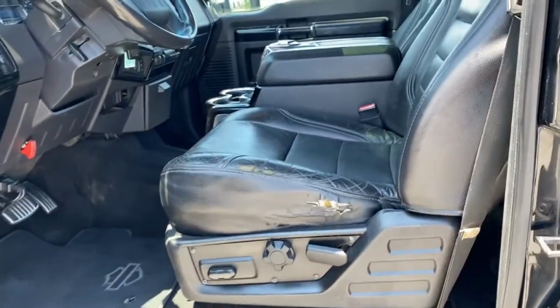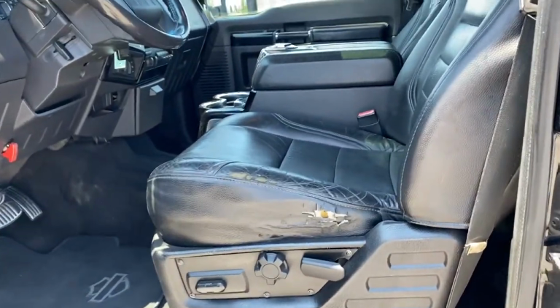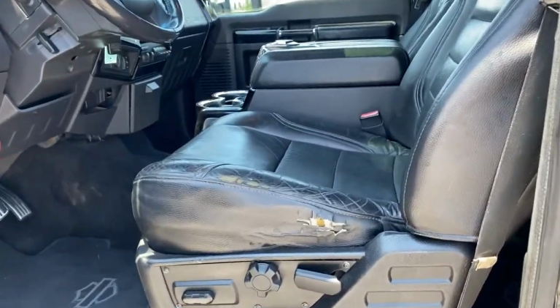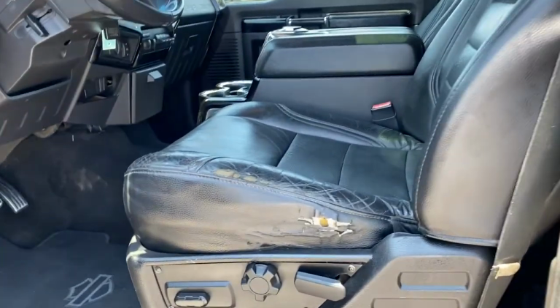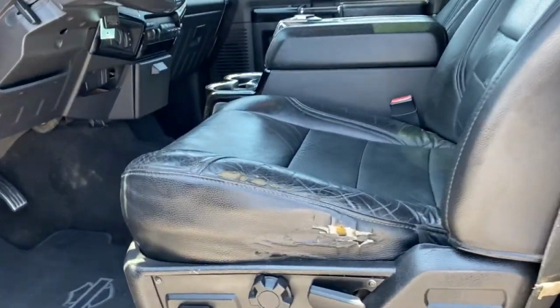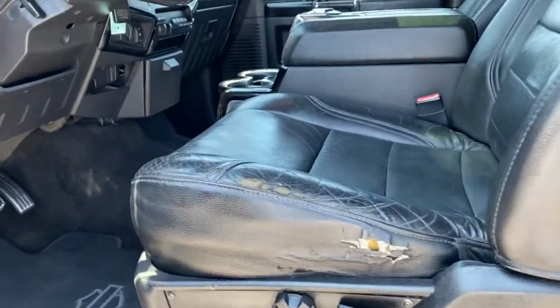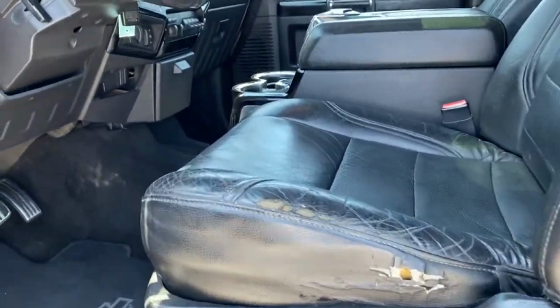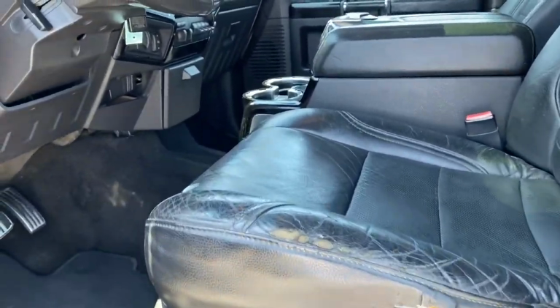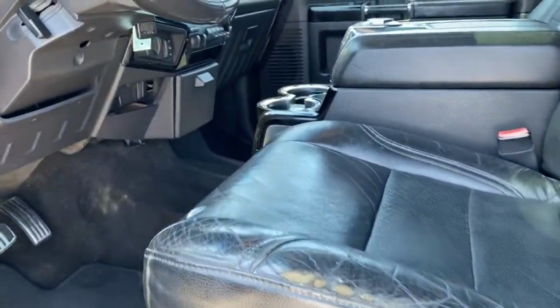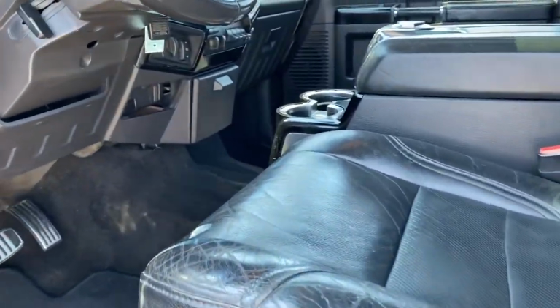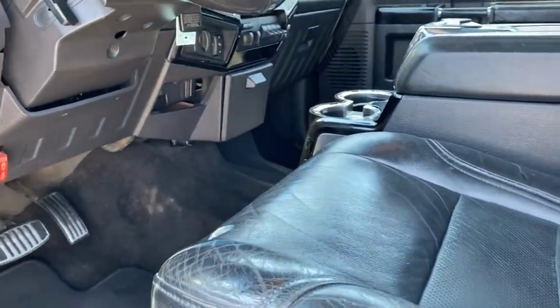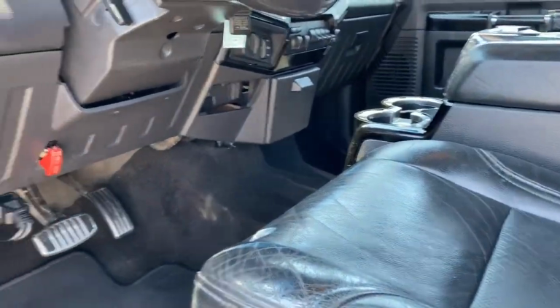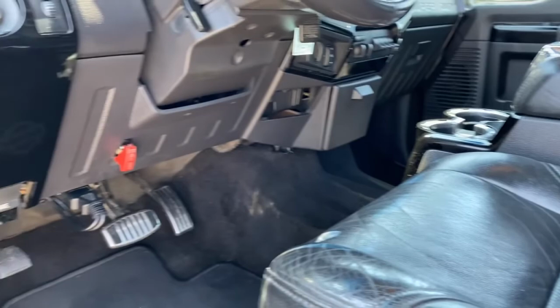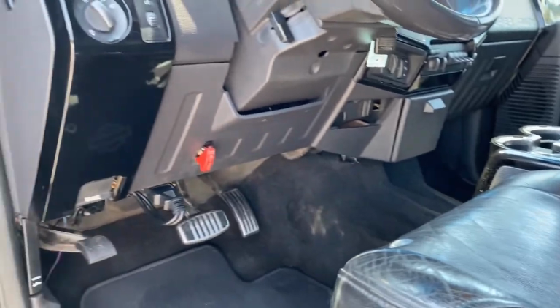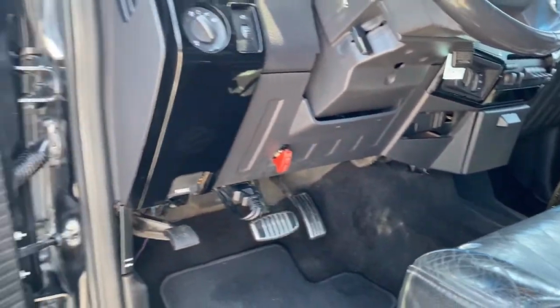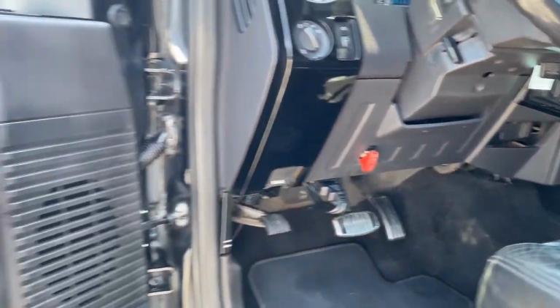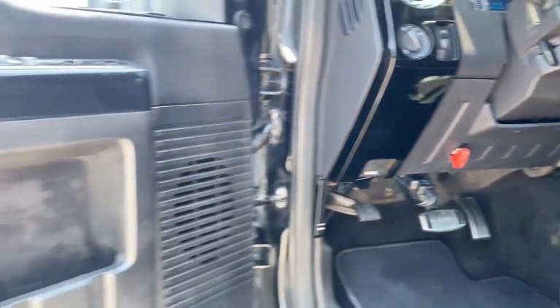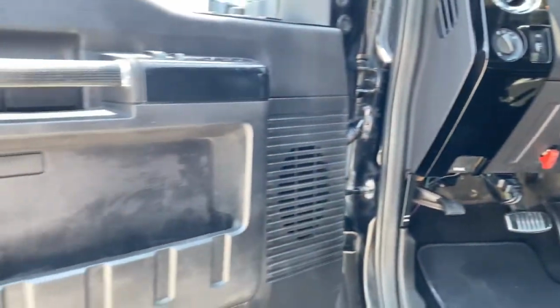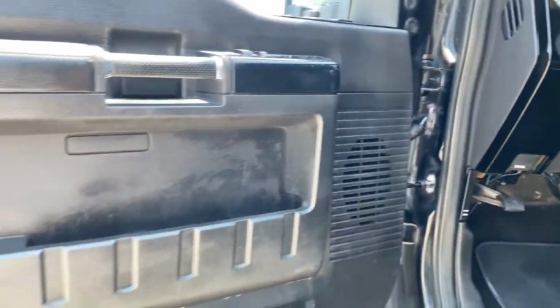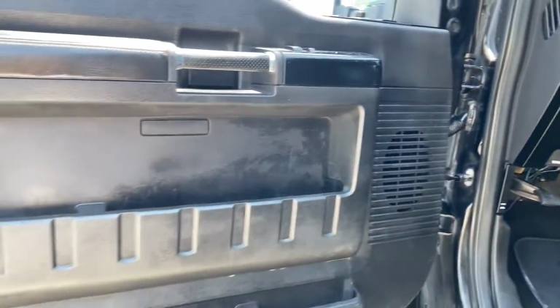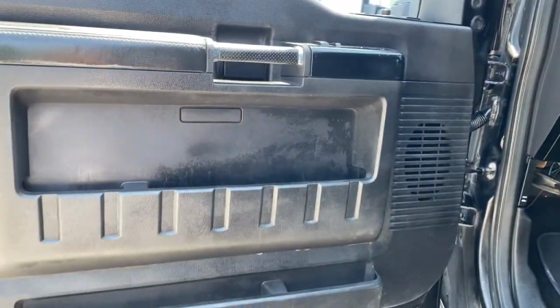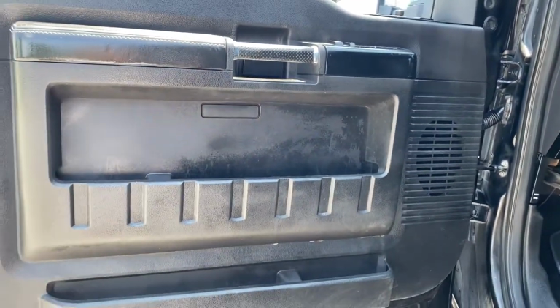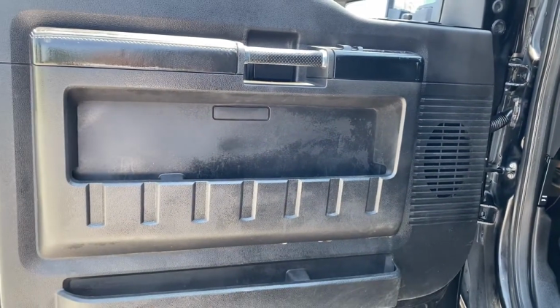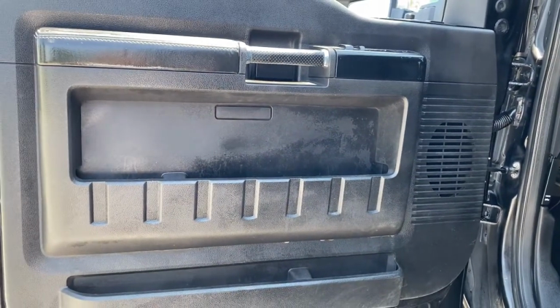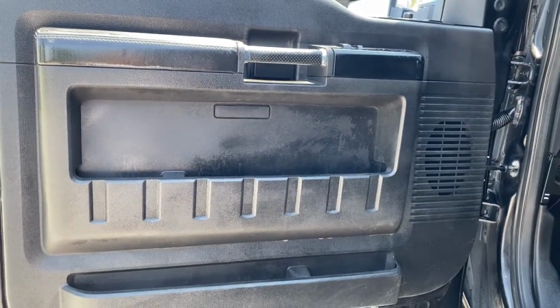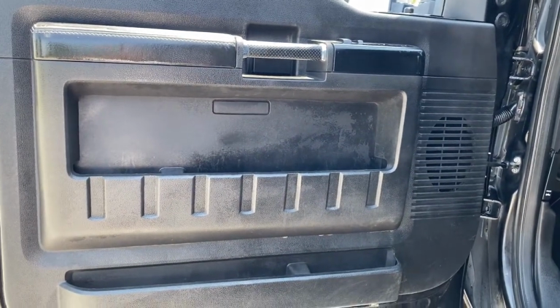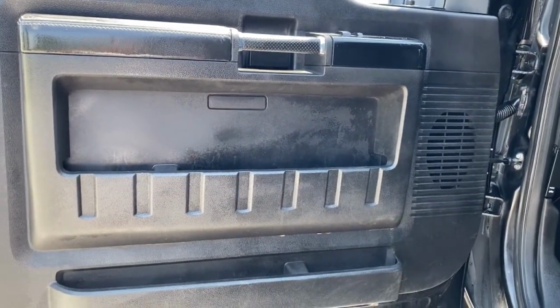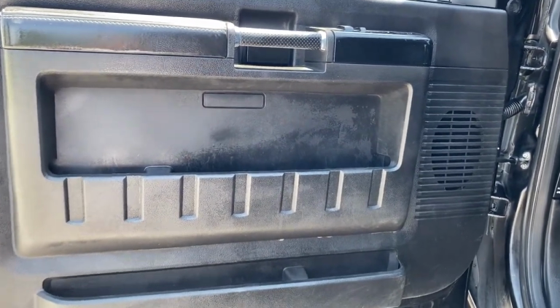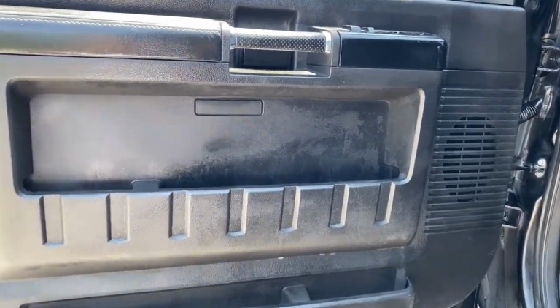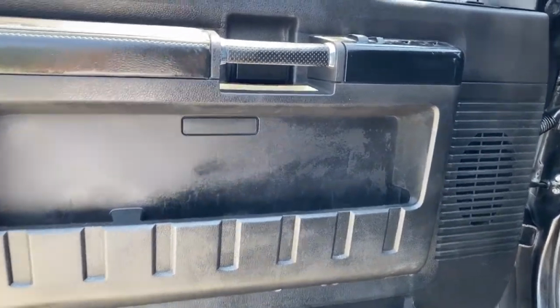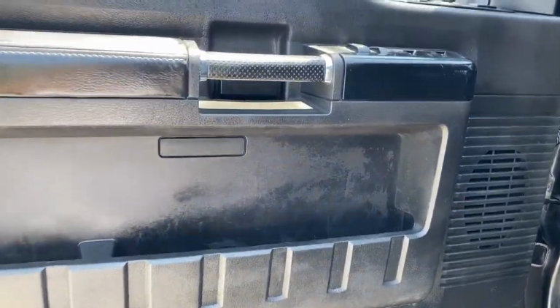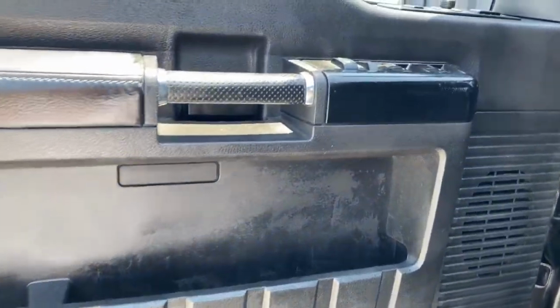Tow hooks, intermittent wipers, passenger vanity mirror, rear reading lamps, trip computer.